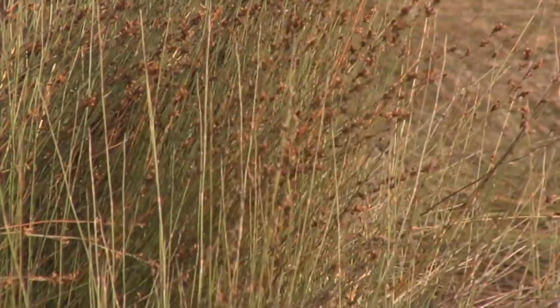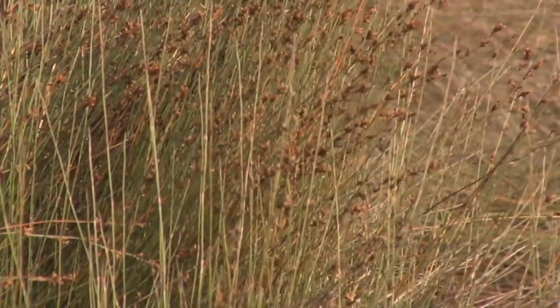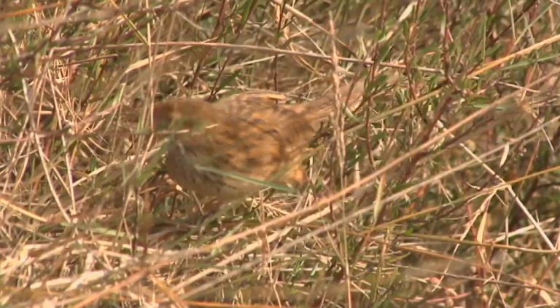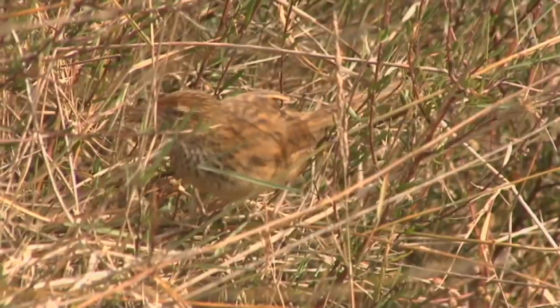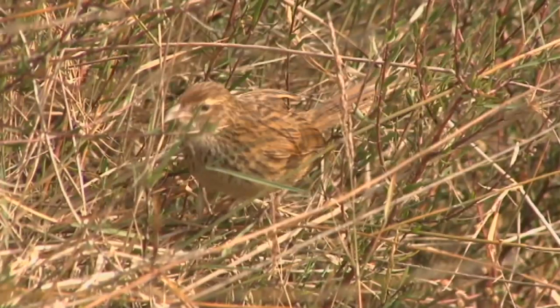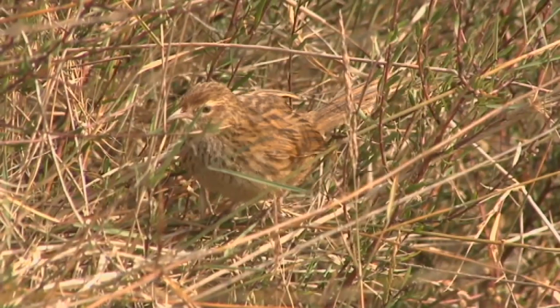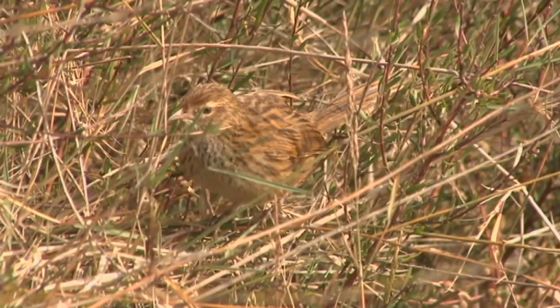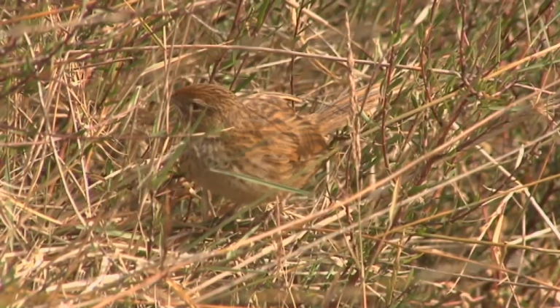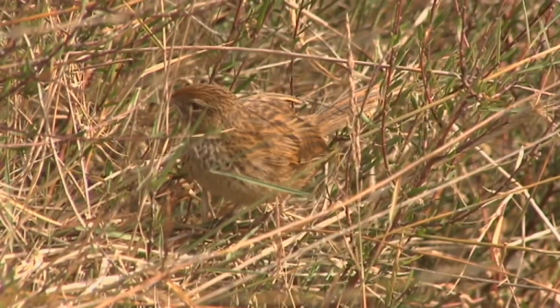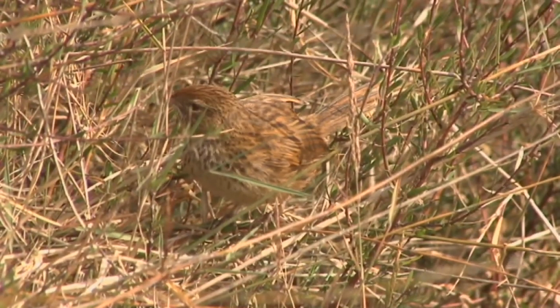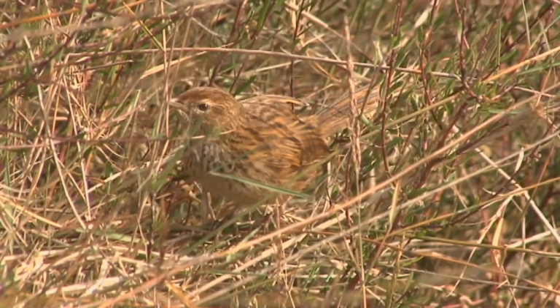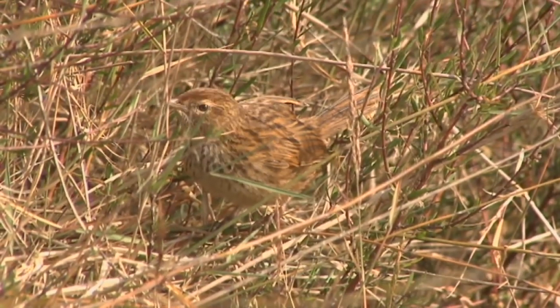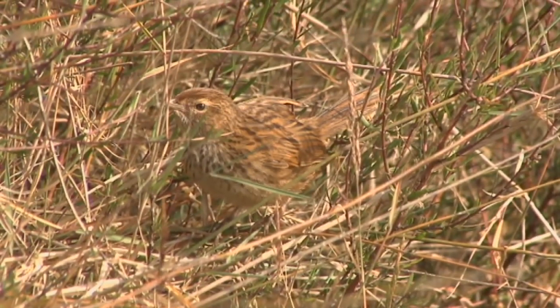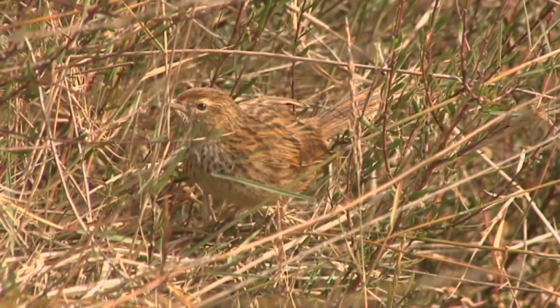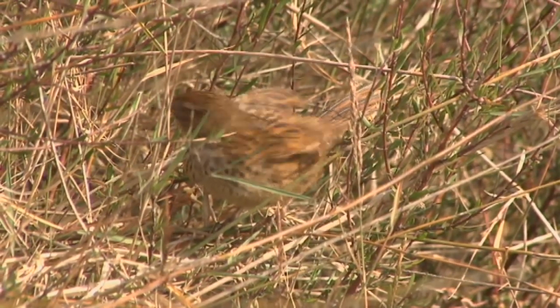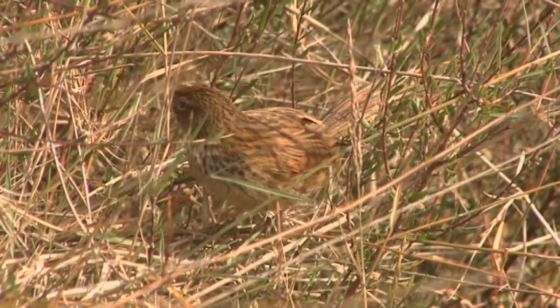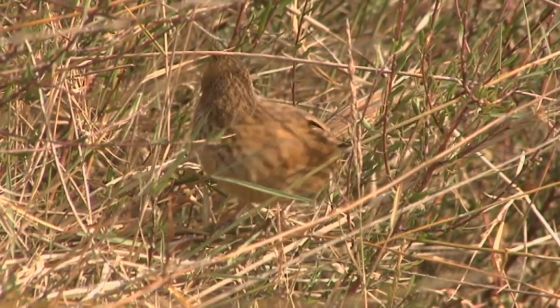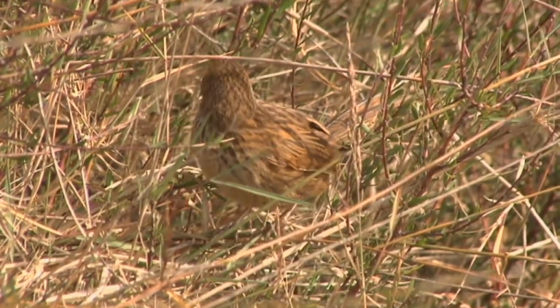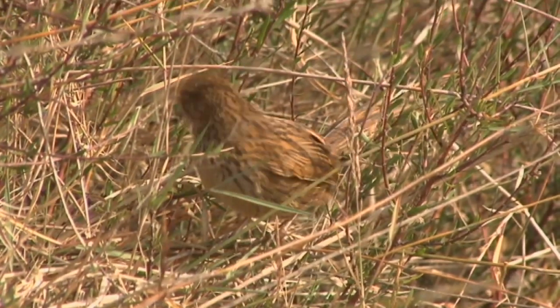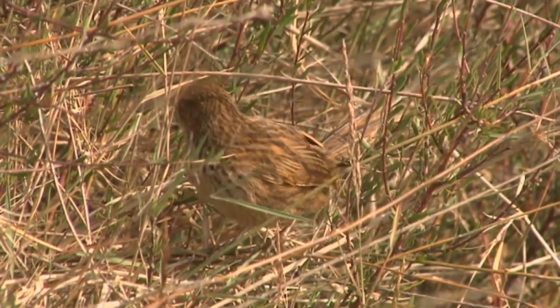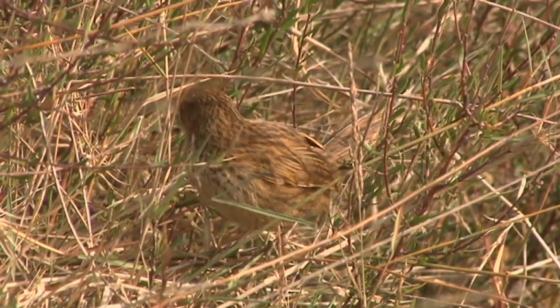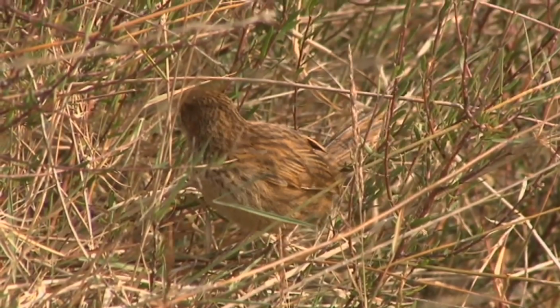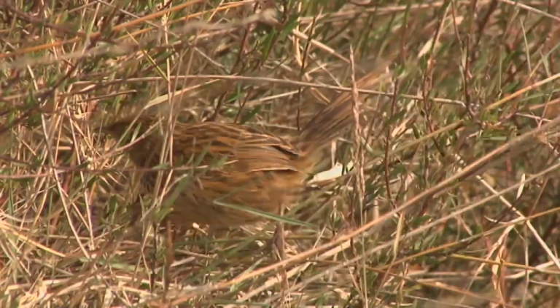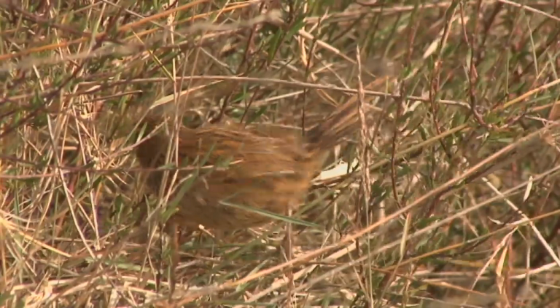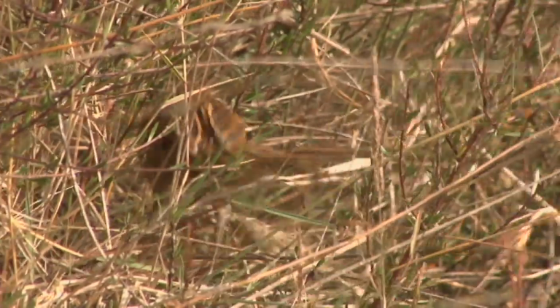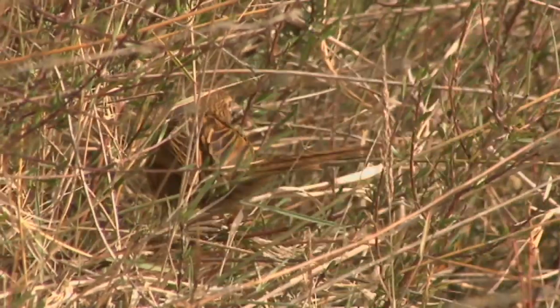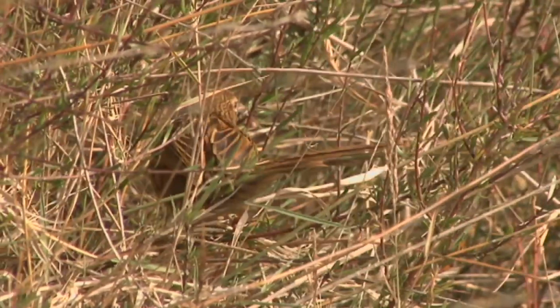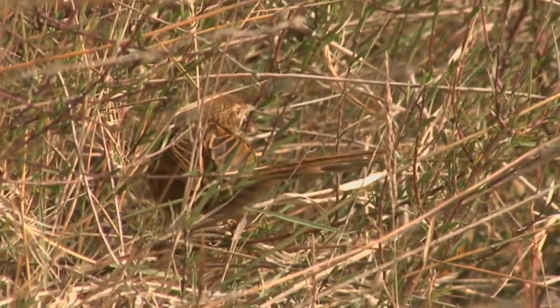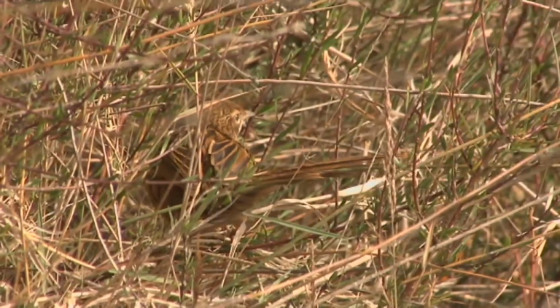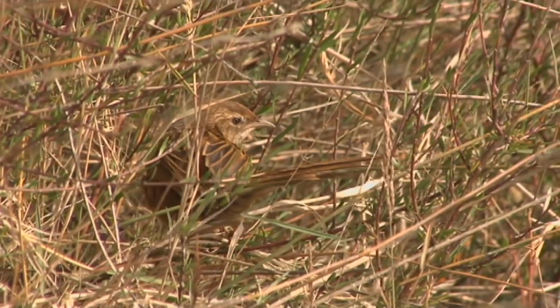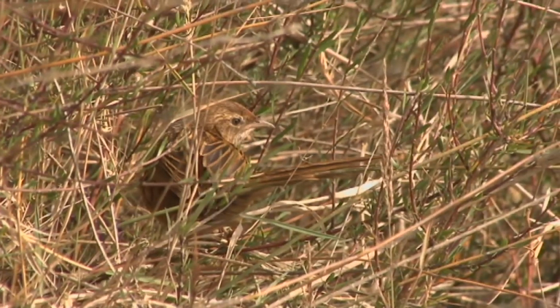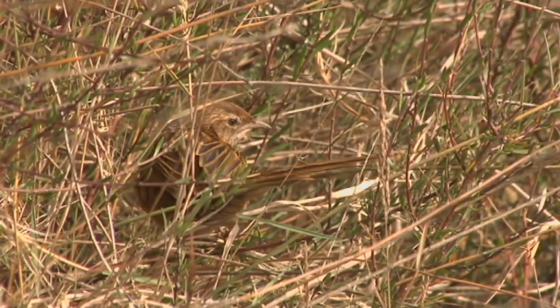Locals love the place — they come out and they visit it. Duck hunters are always out here, and fishermen too.